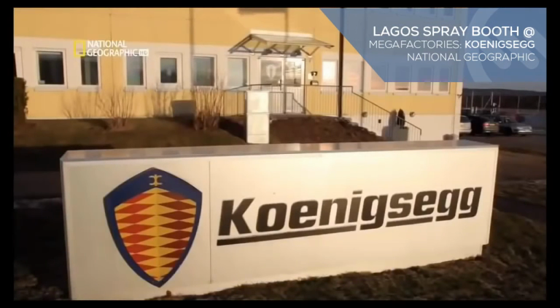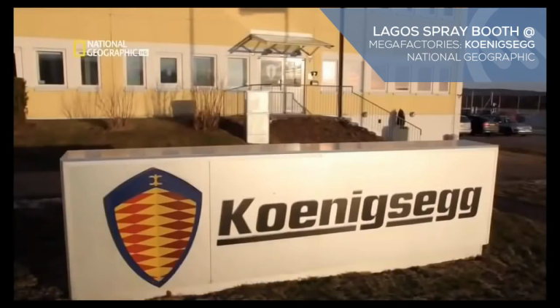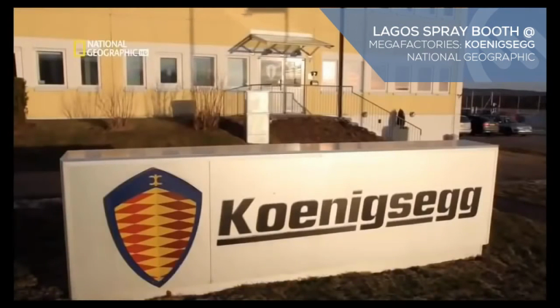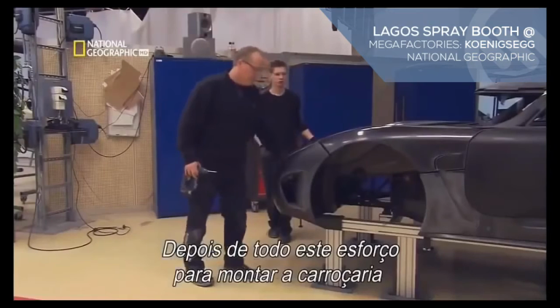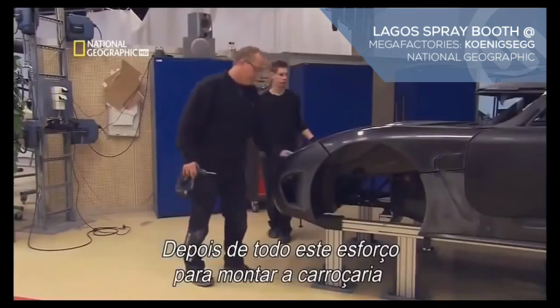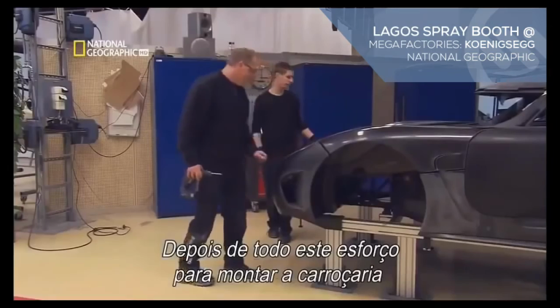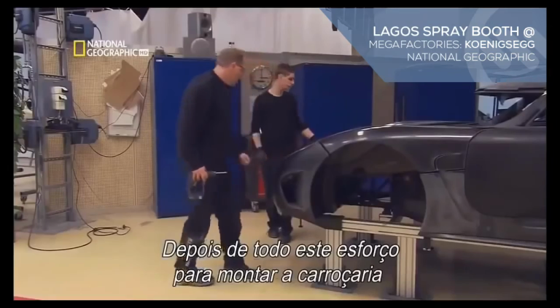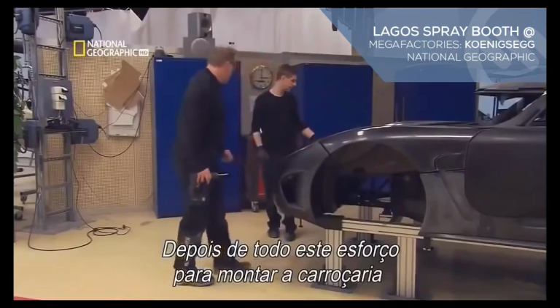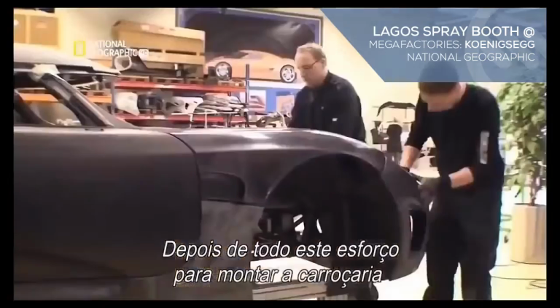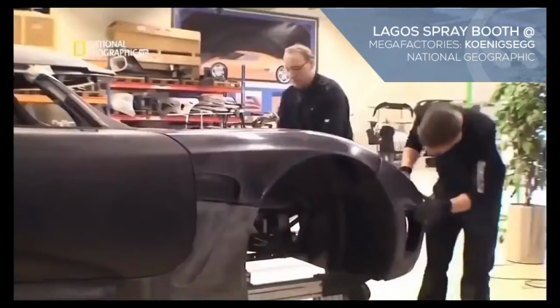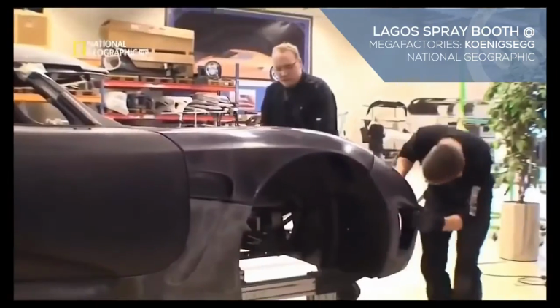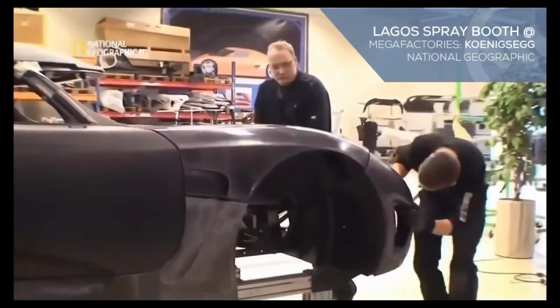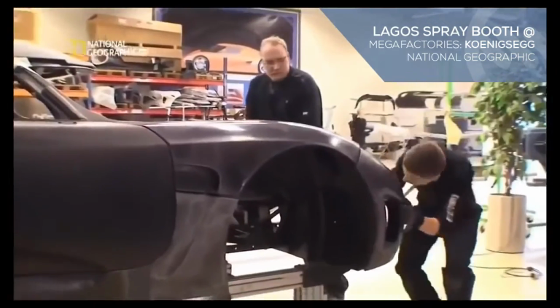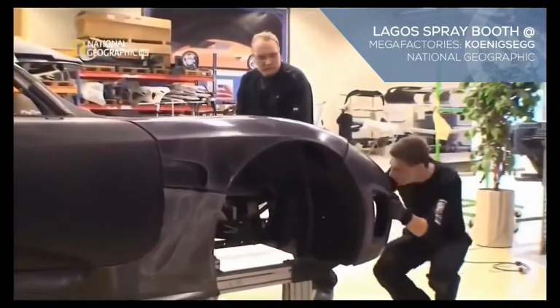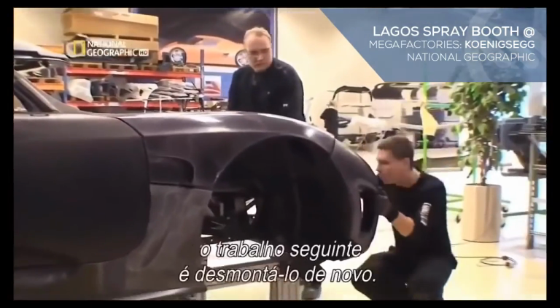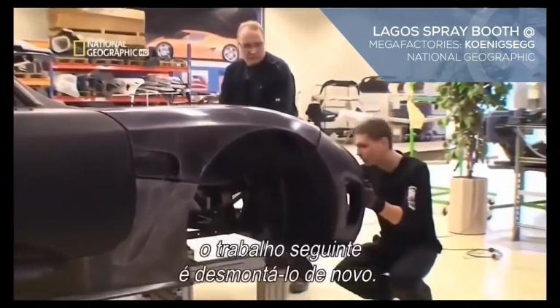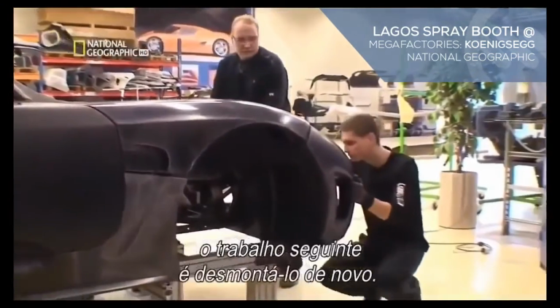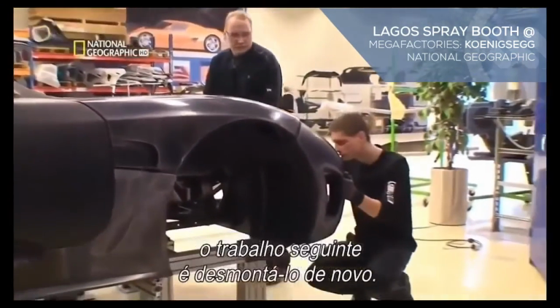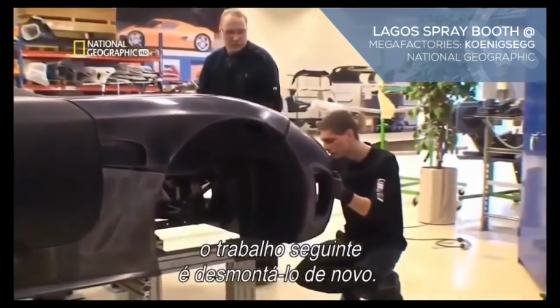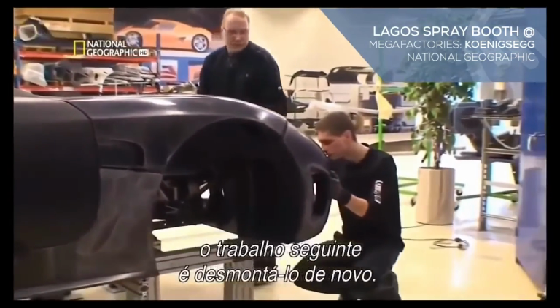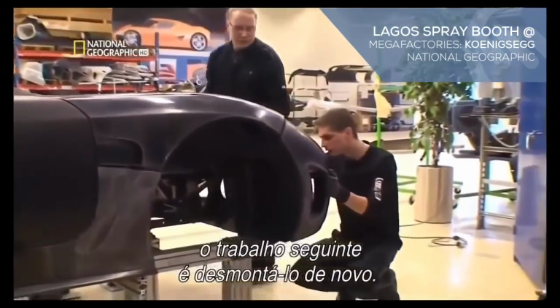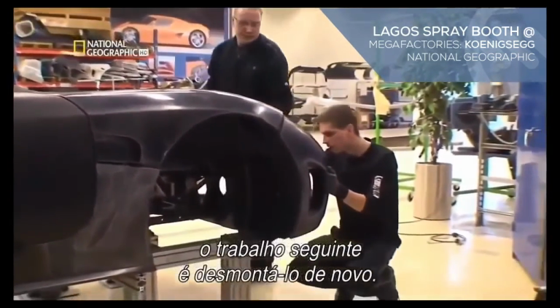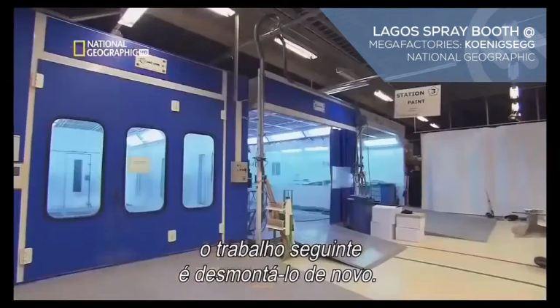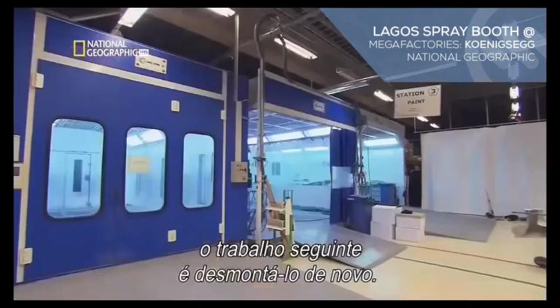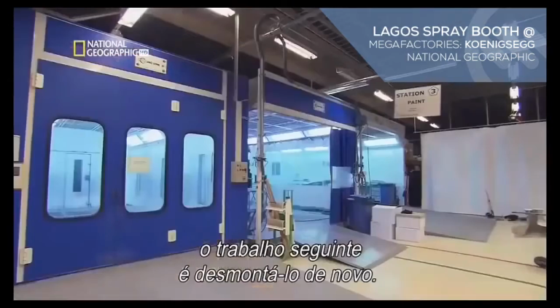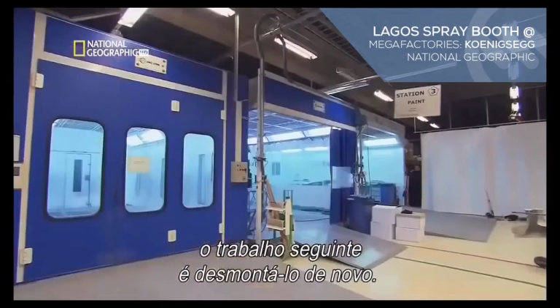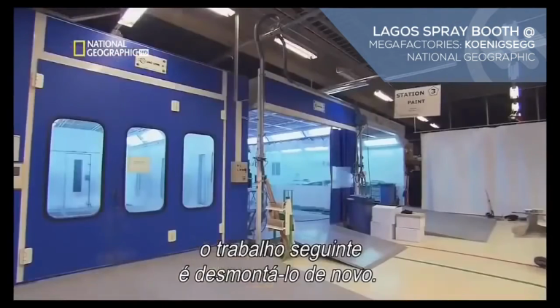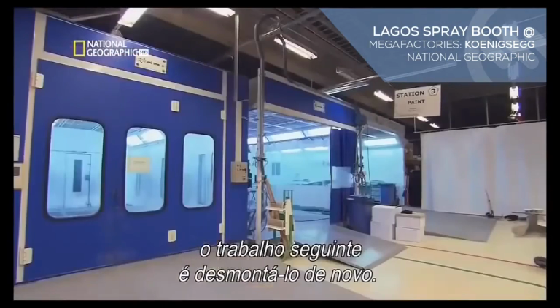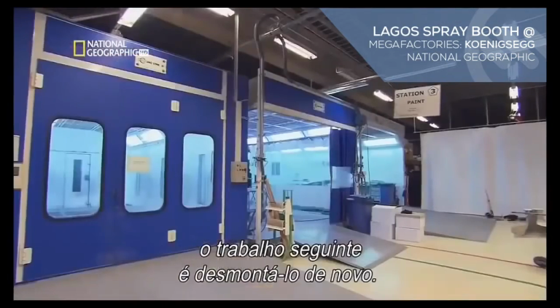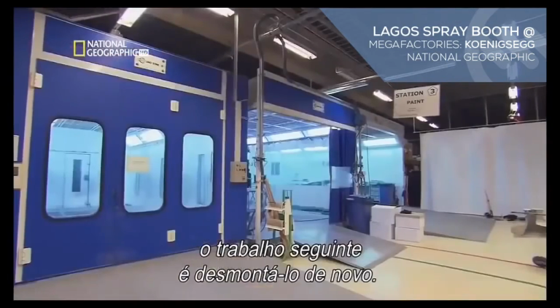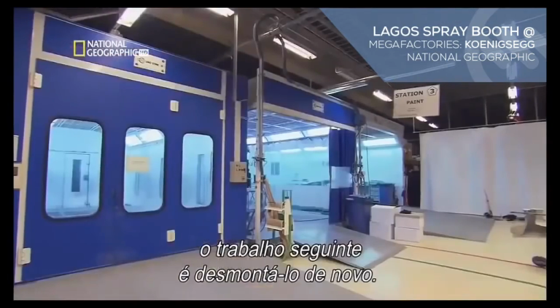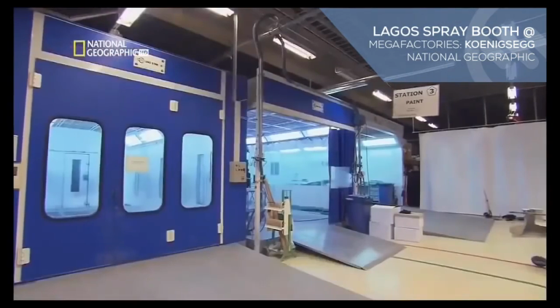But putting this body together — the next job — taking it apart again.